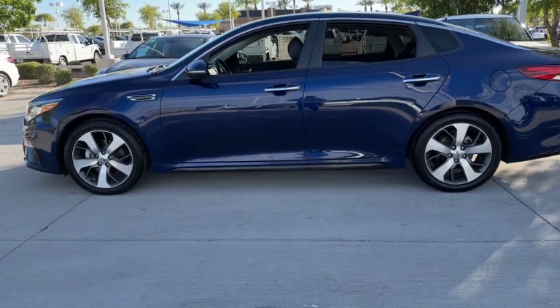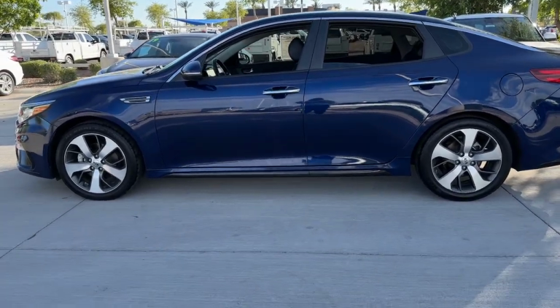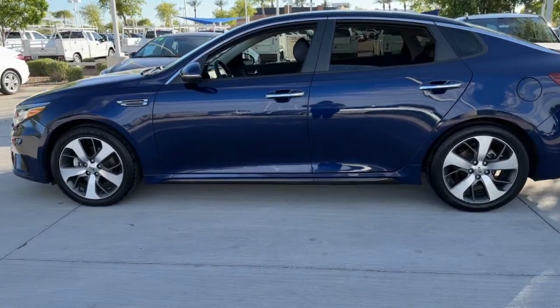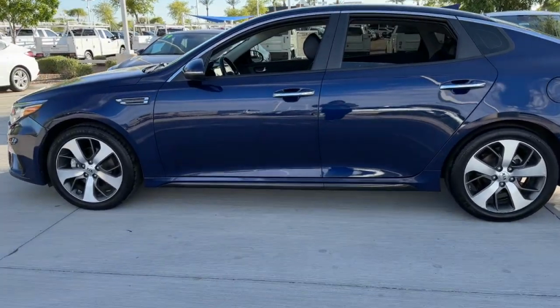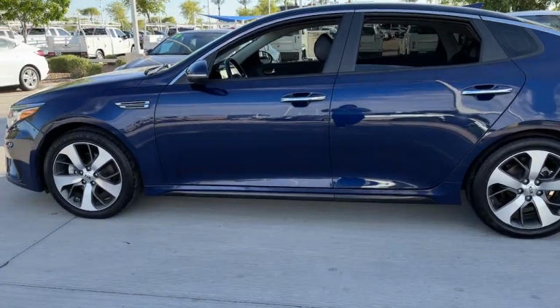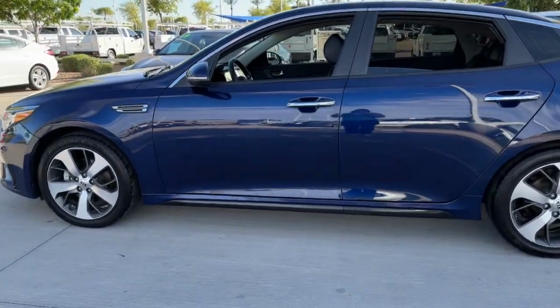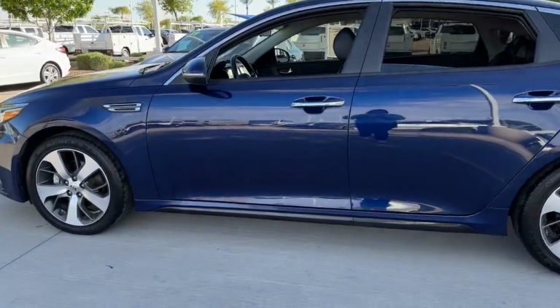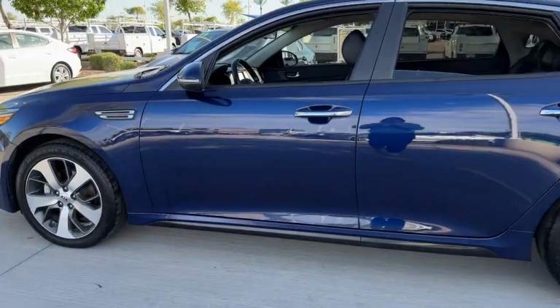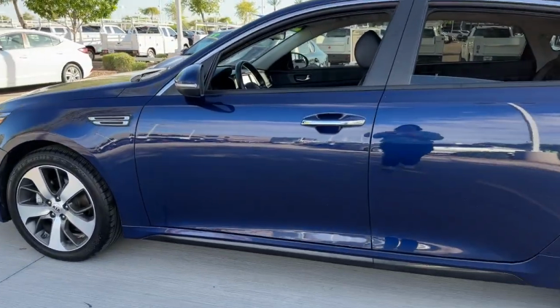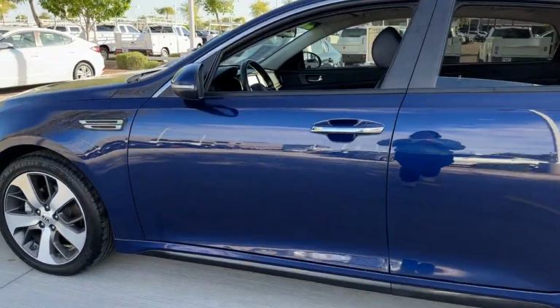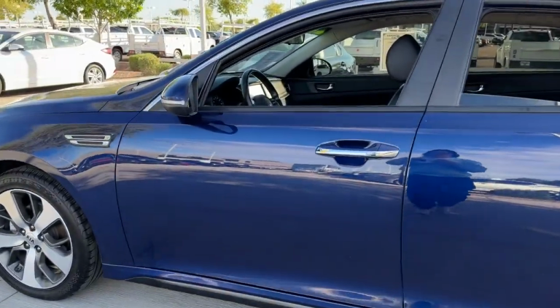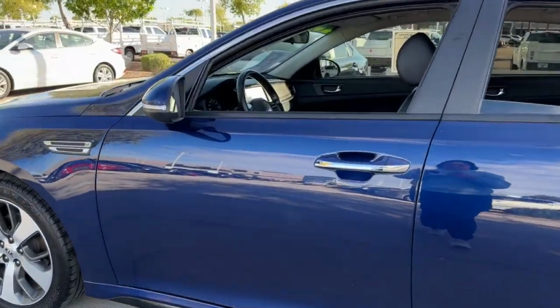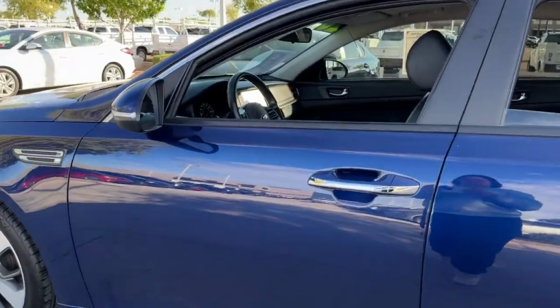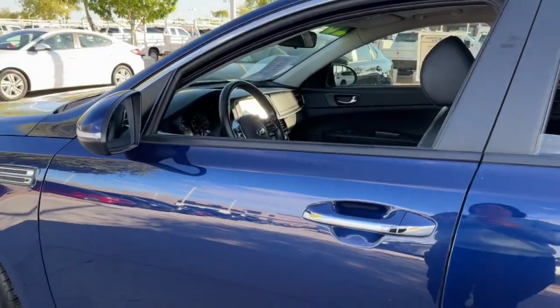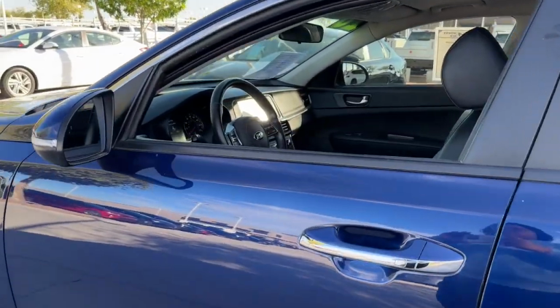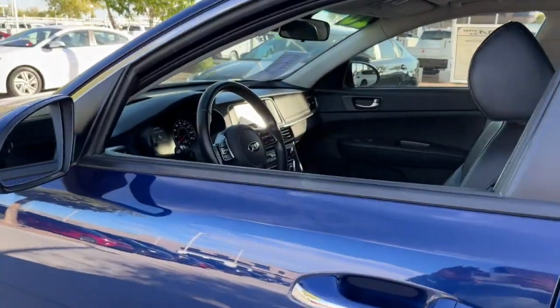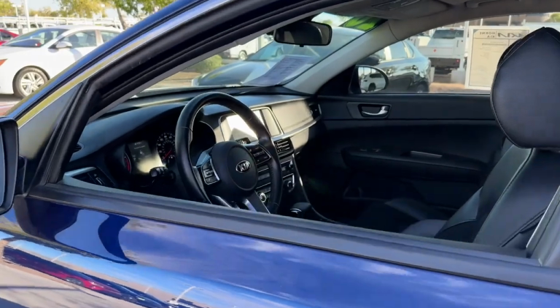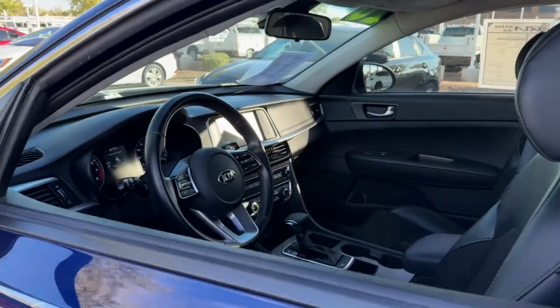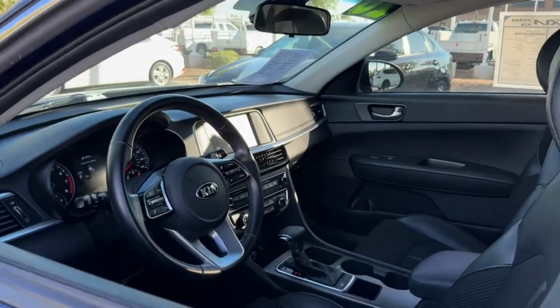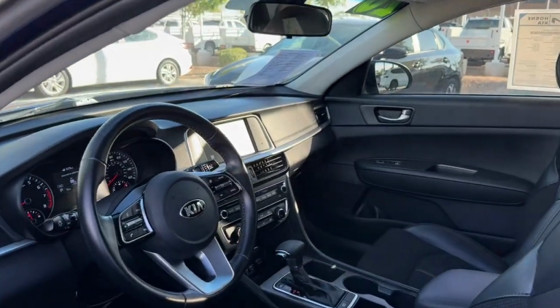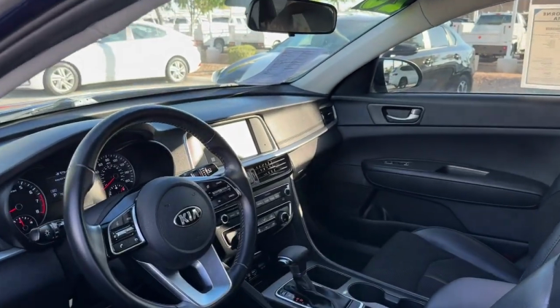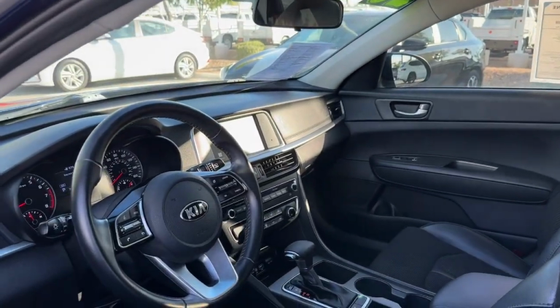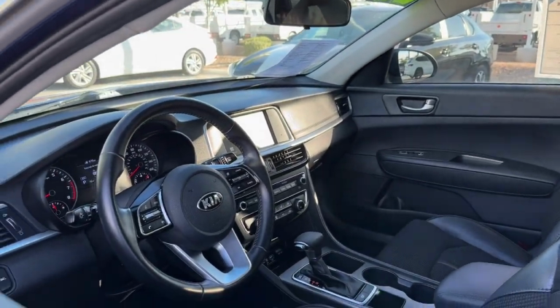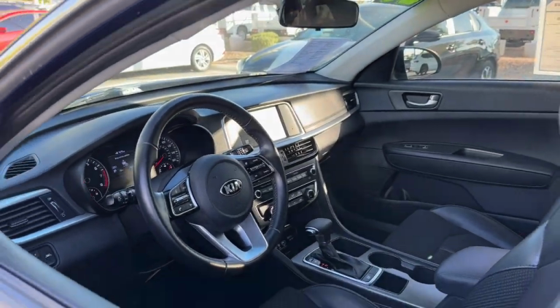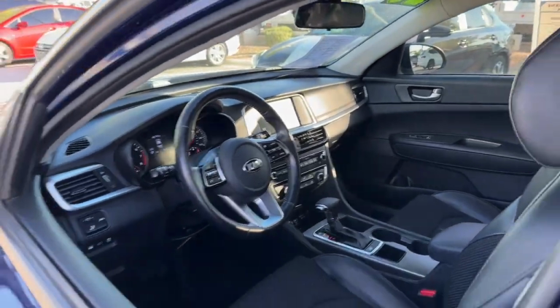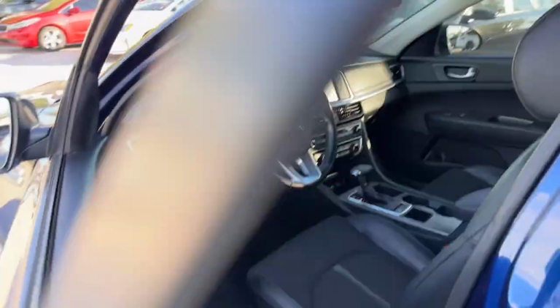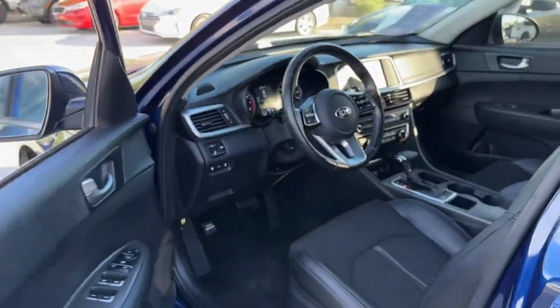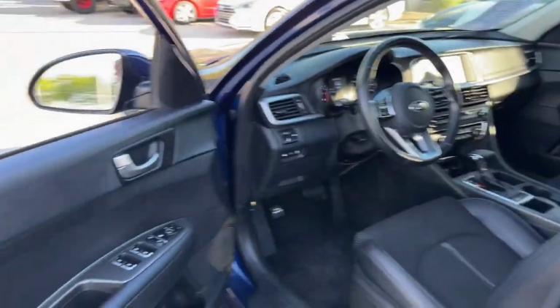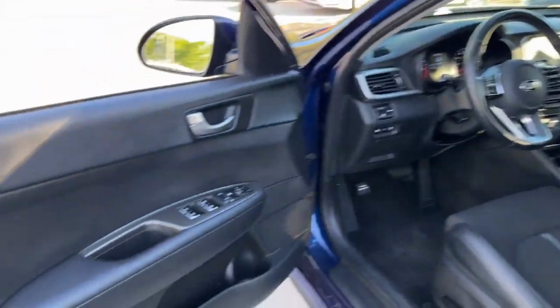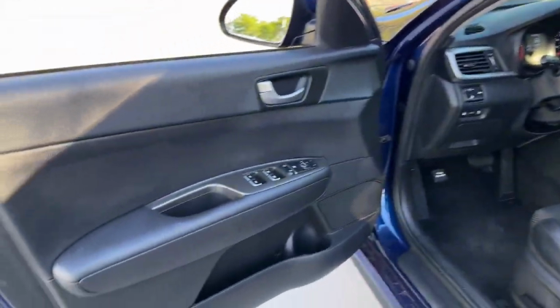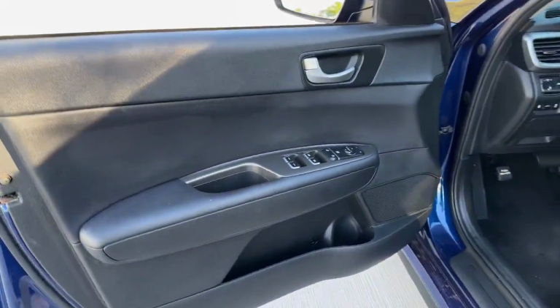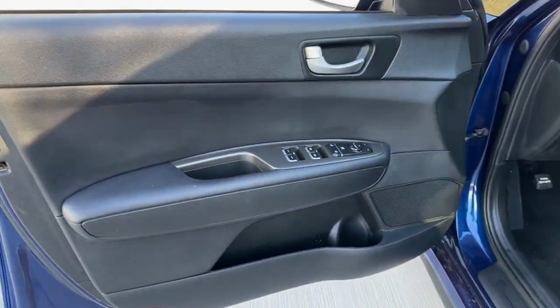With standard driver assist features, ample cargo room, and striking good looks, you'll feel confident on every journey.